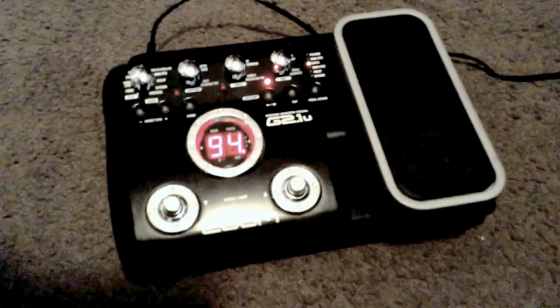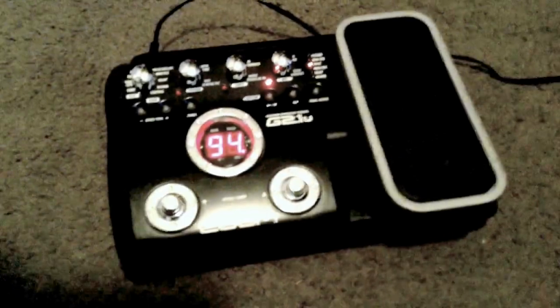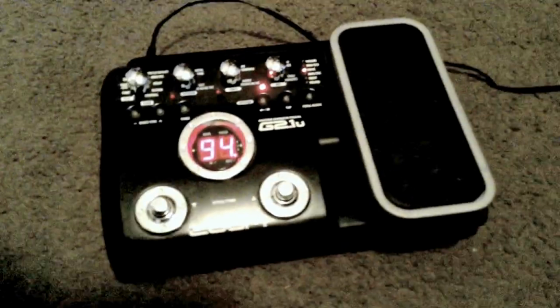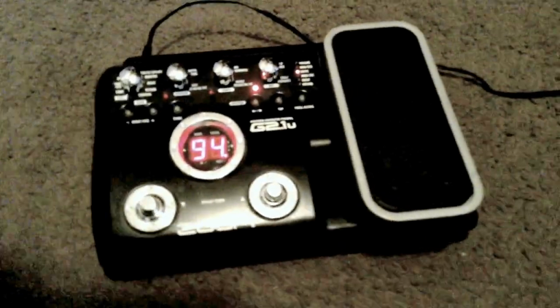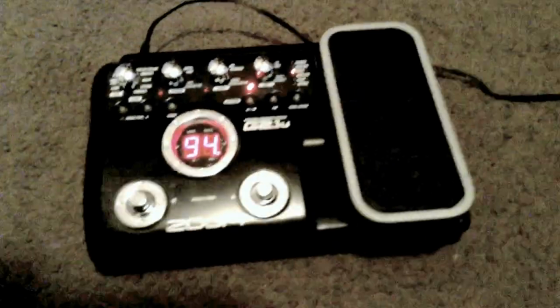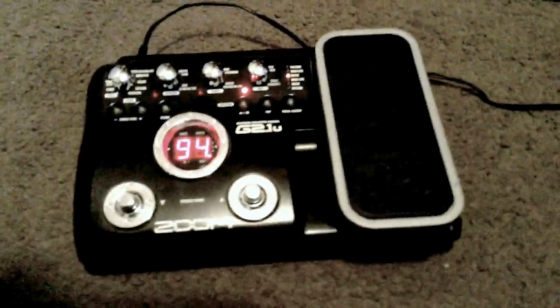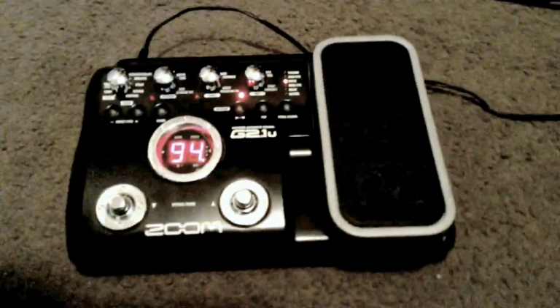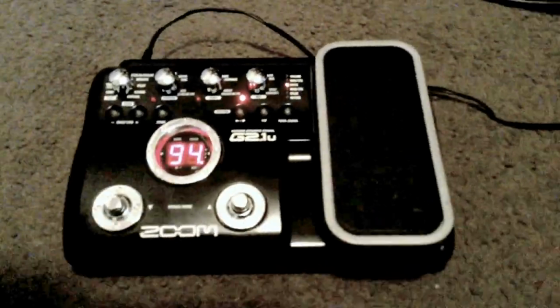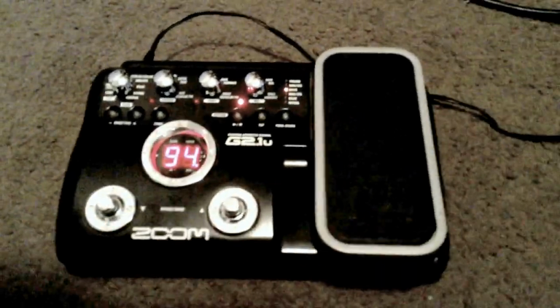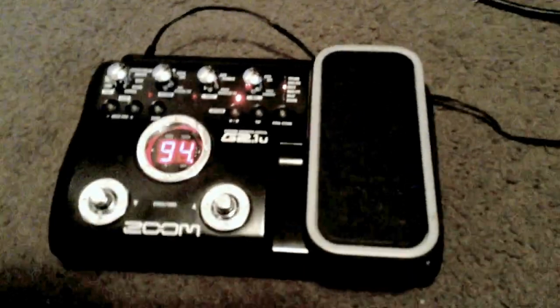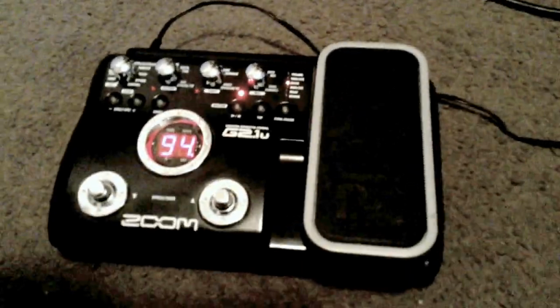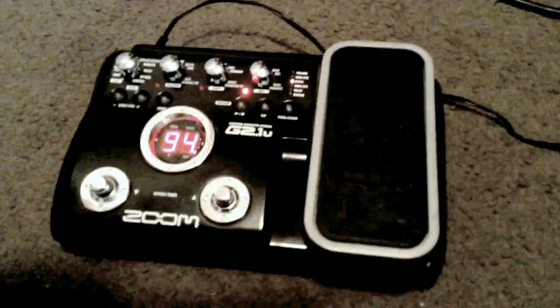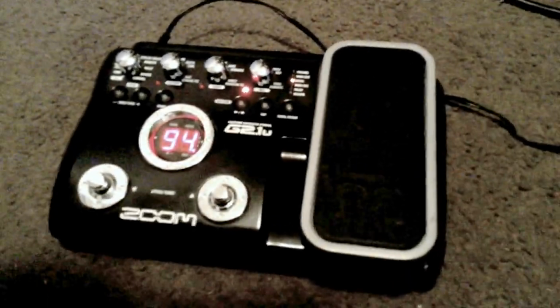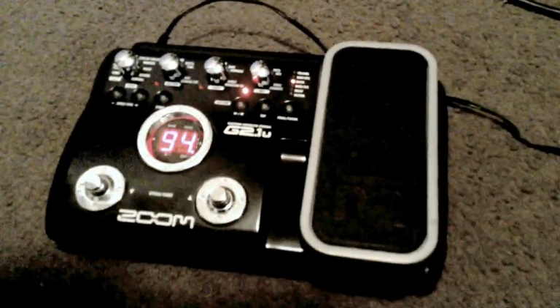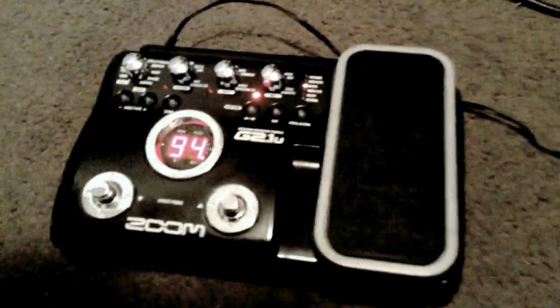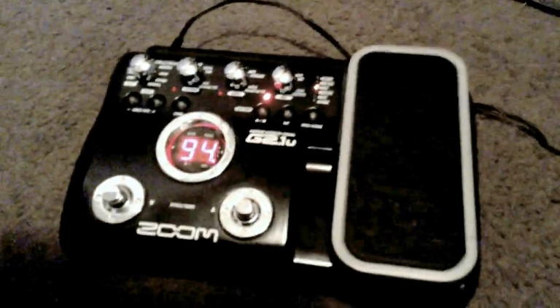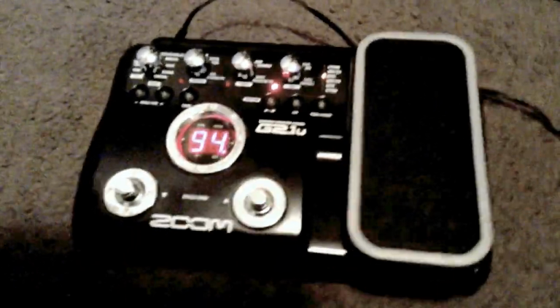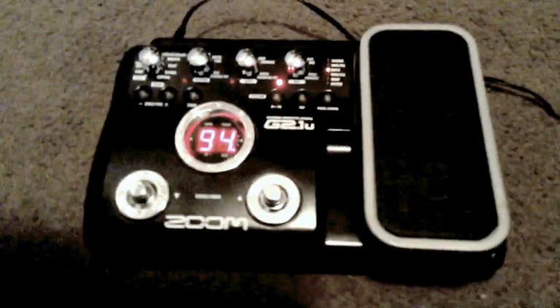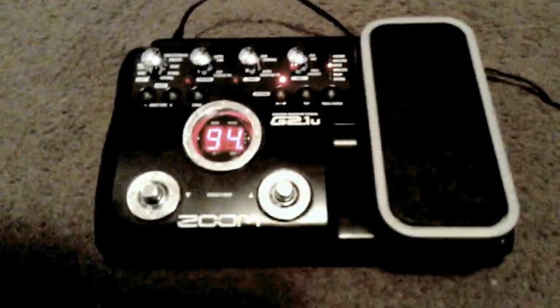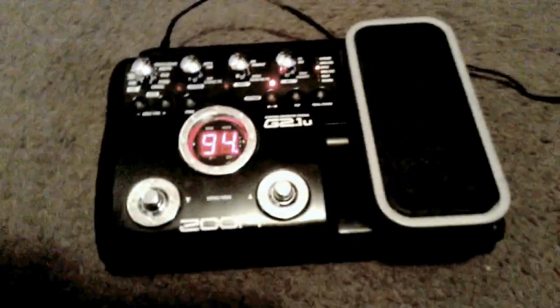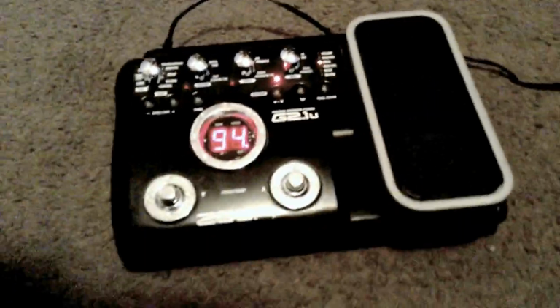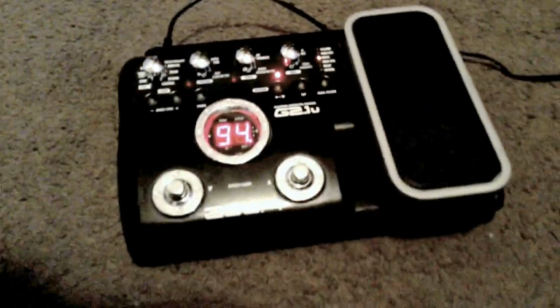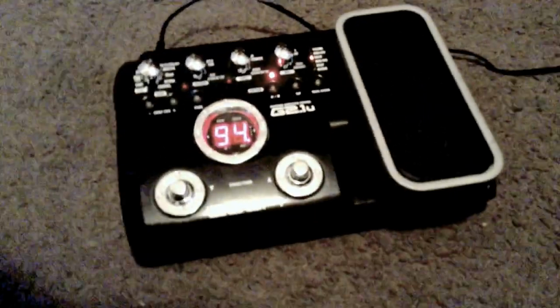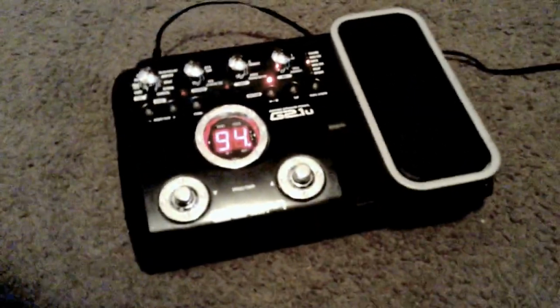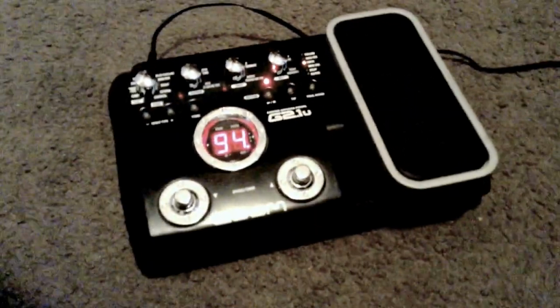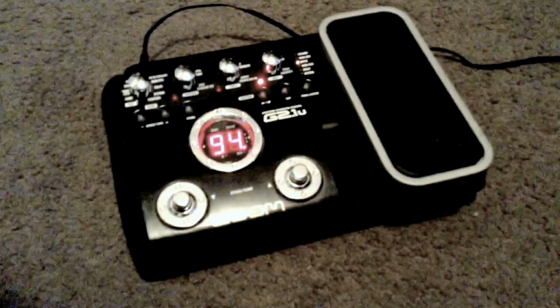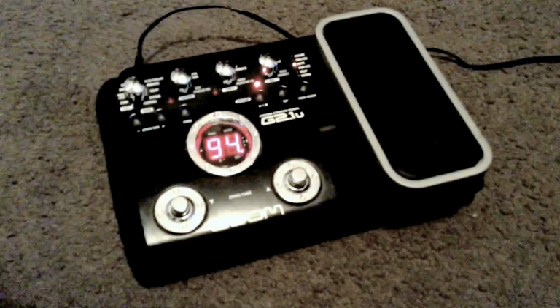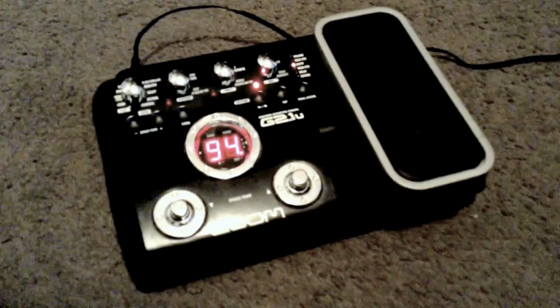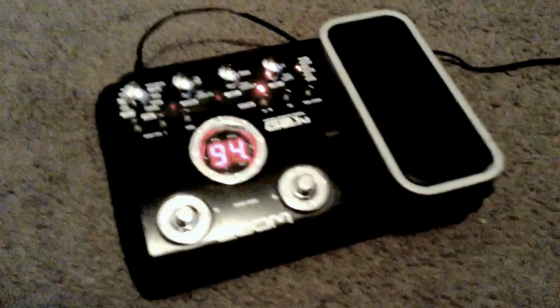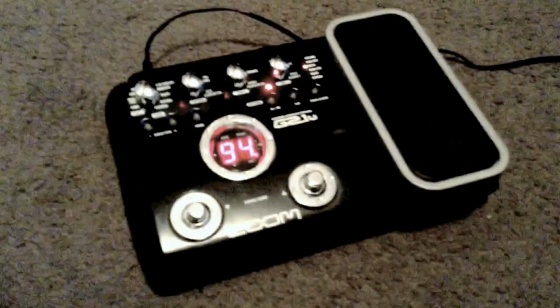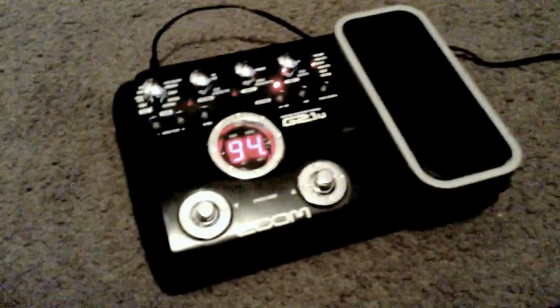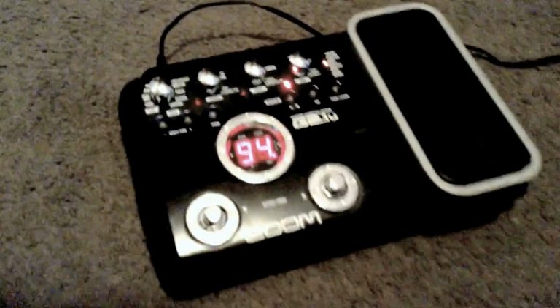Hey GearFacts friends, here is the Zoom G21U — one of man's greatest advances in science.